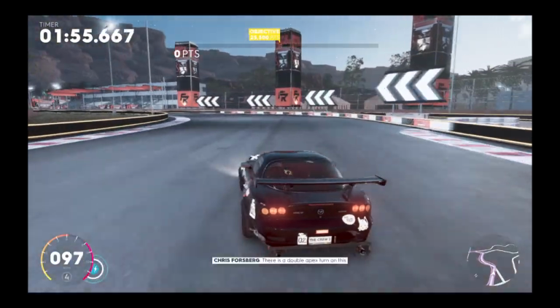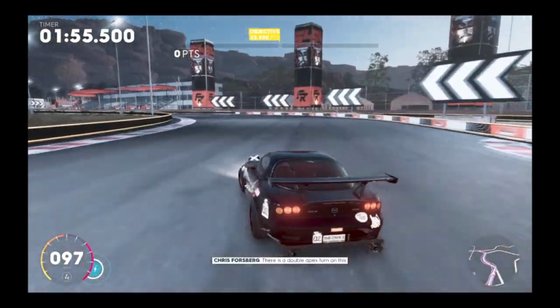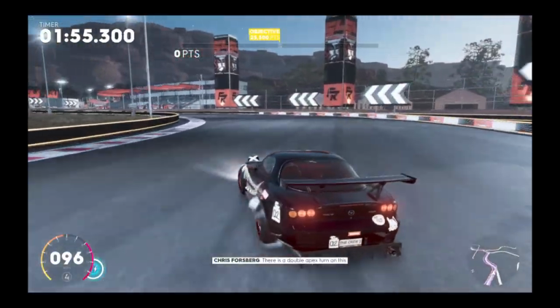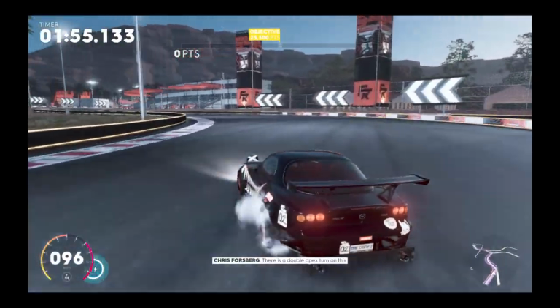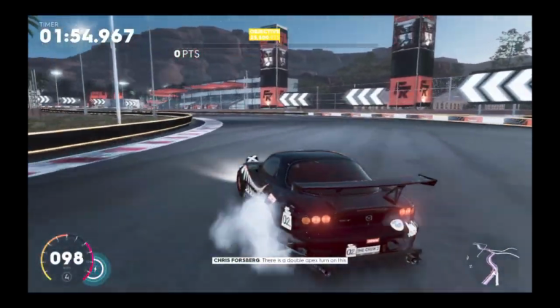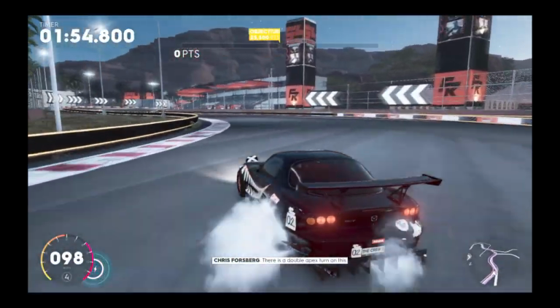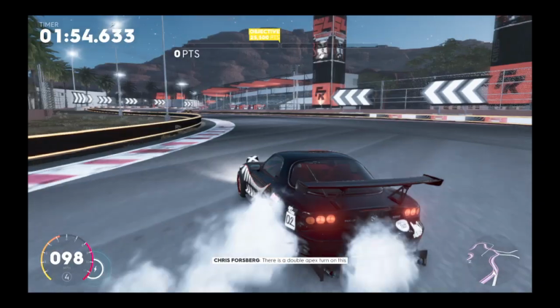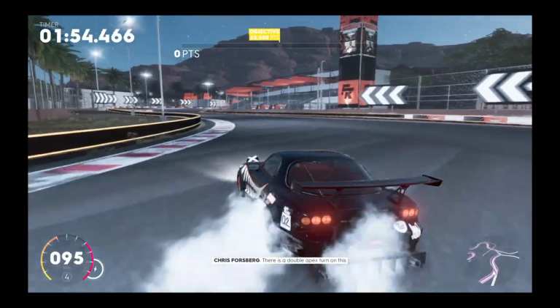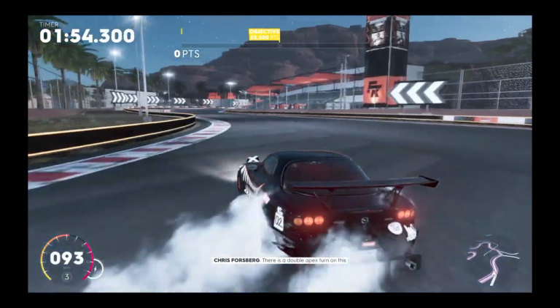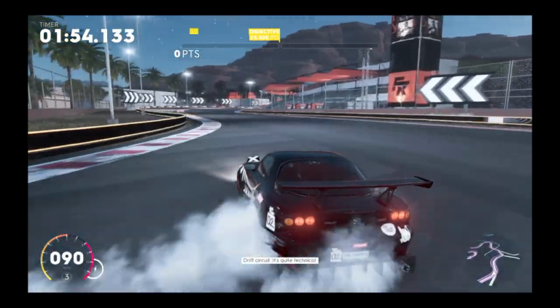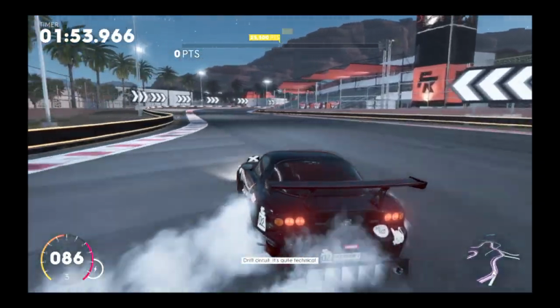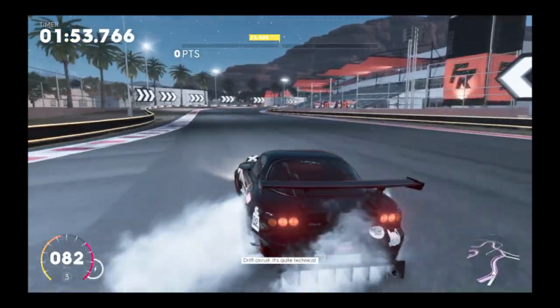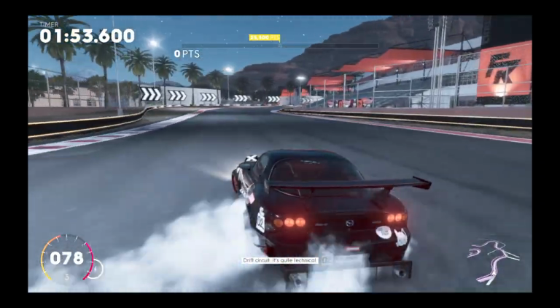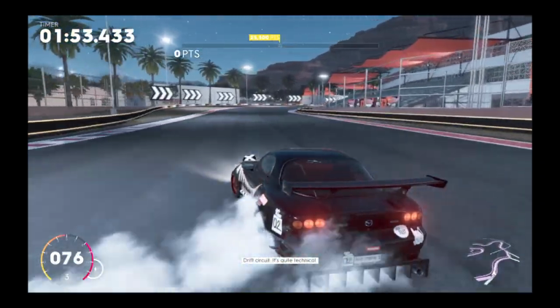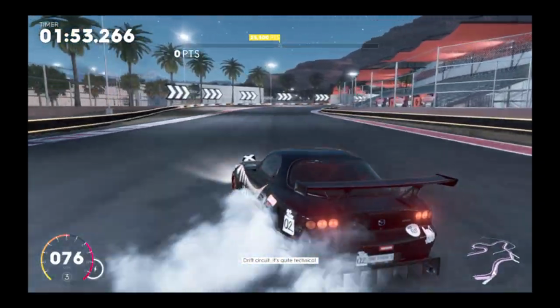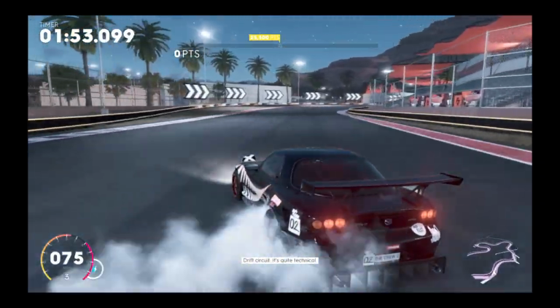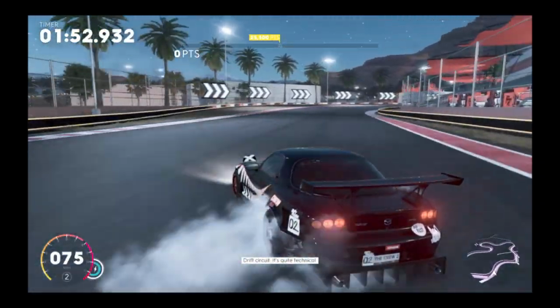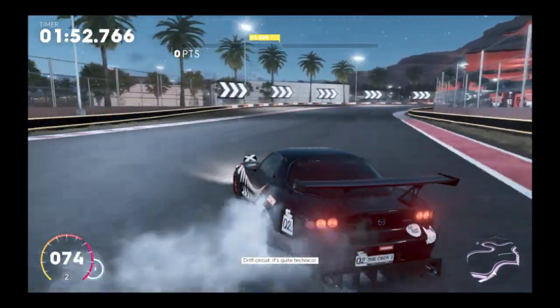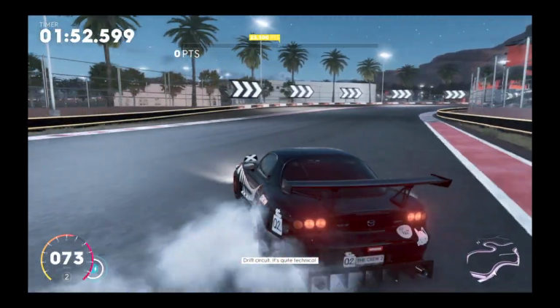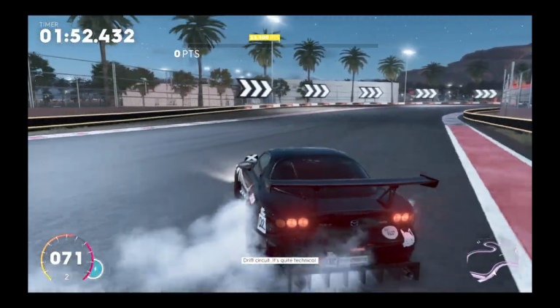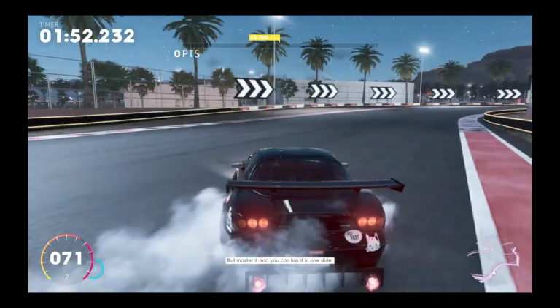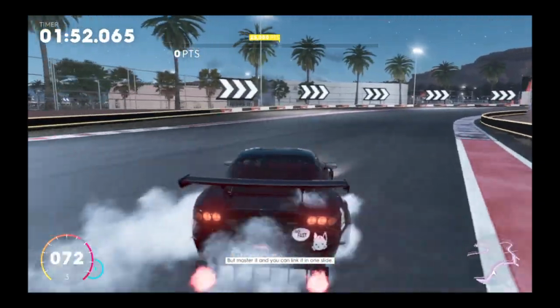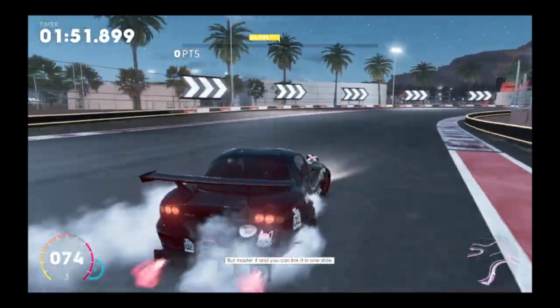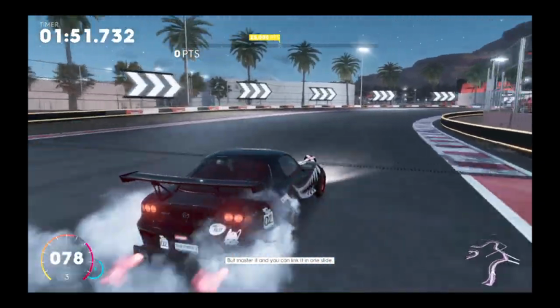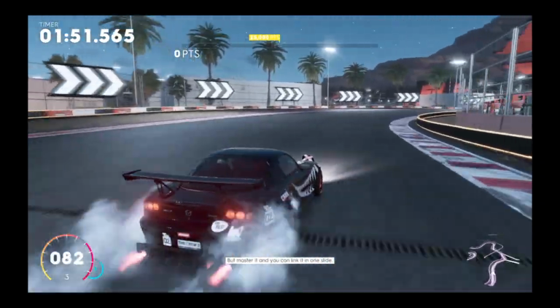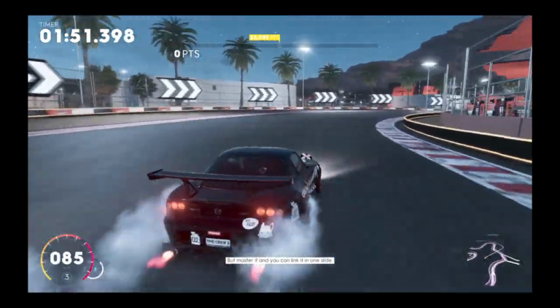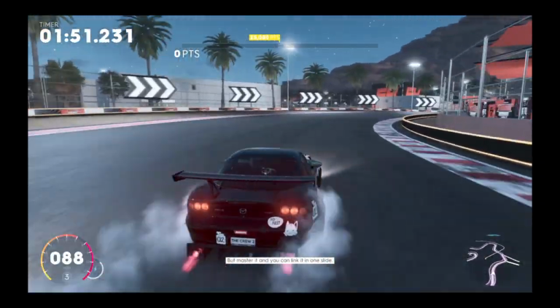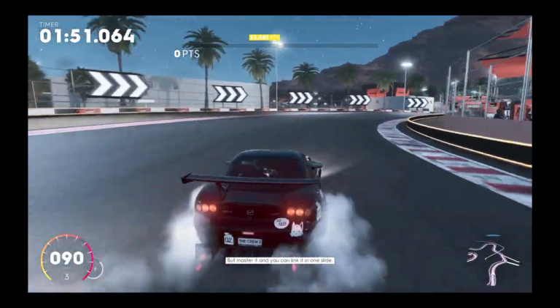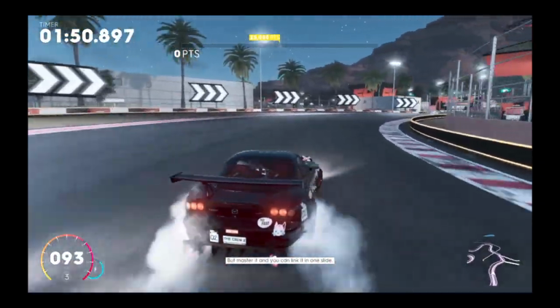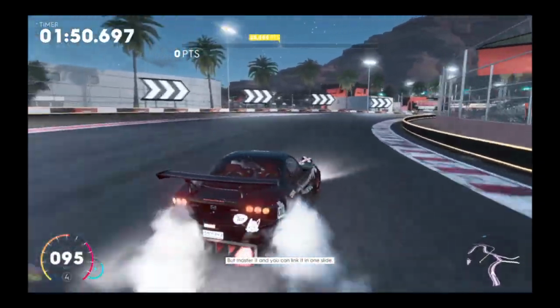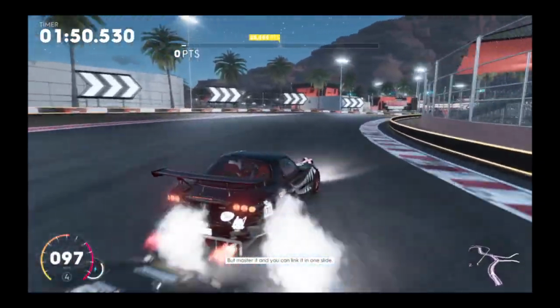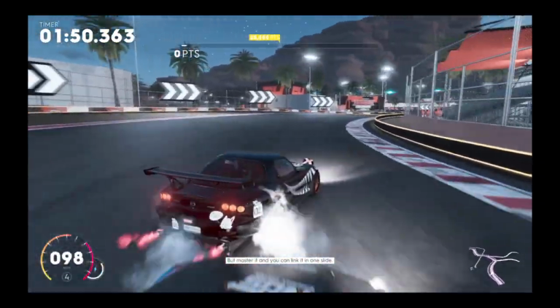There's a double apex turn on this drift circuit, it's quite technical, but master it and you can link it in one slide.